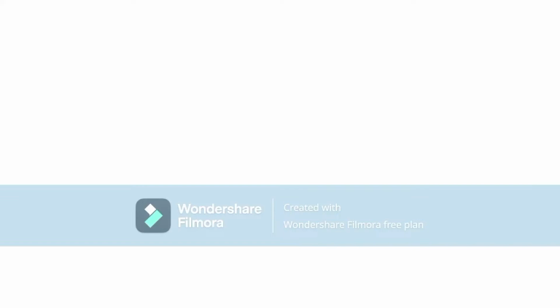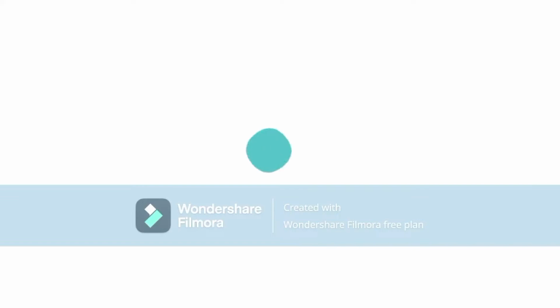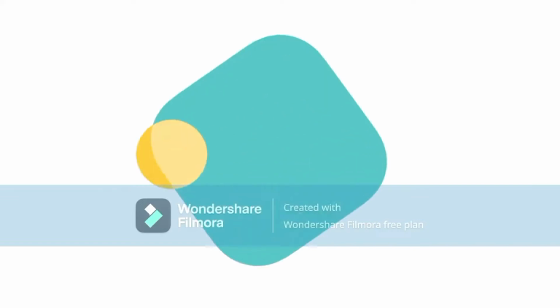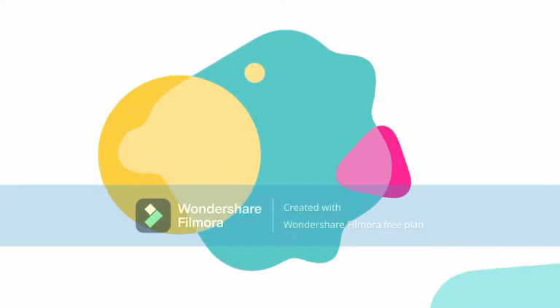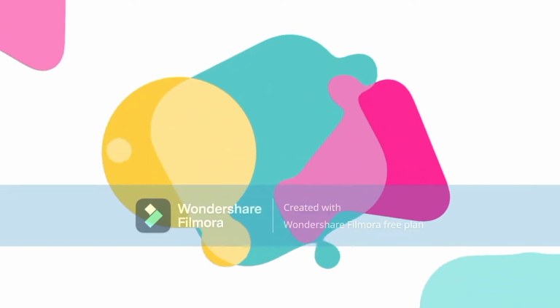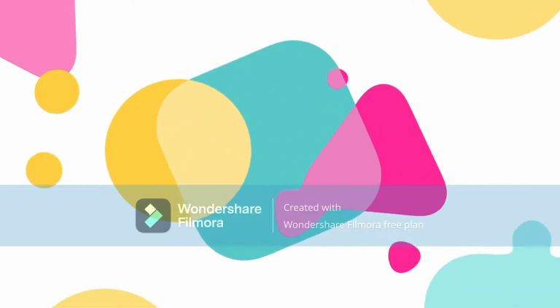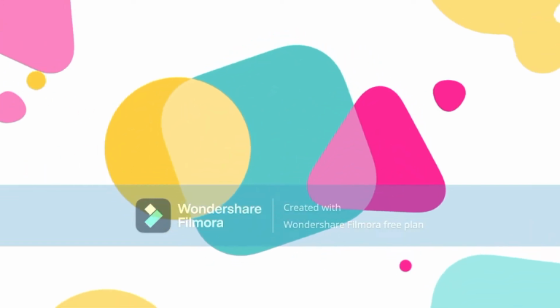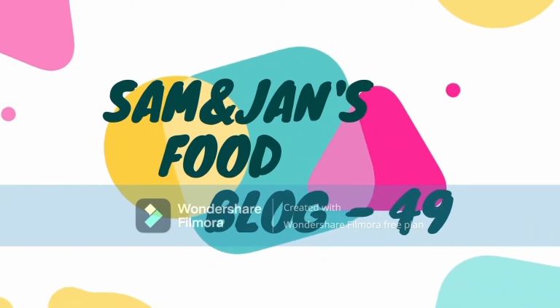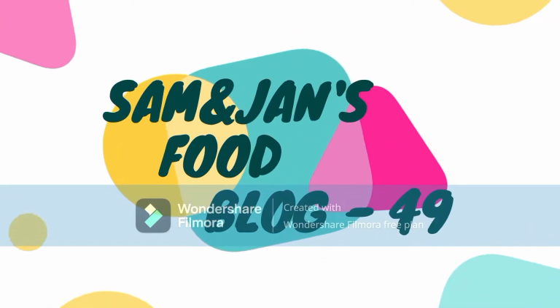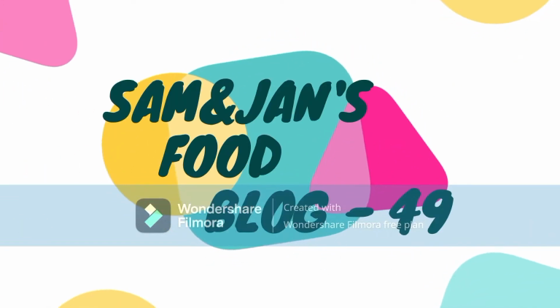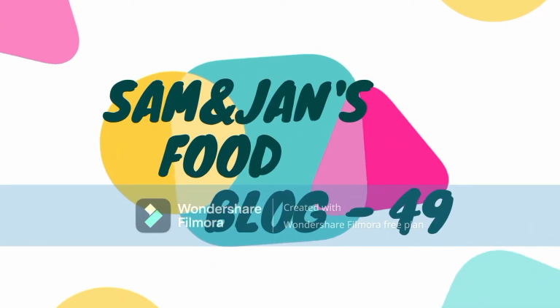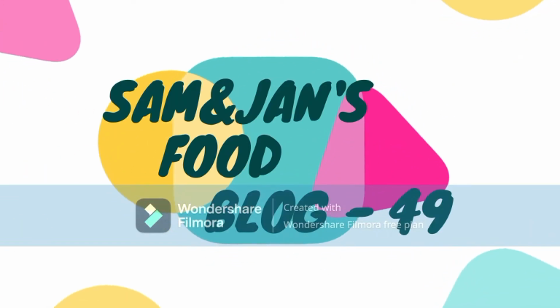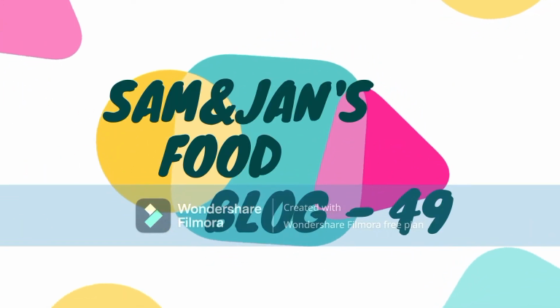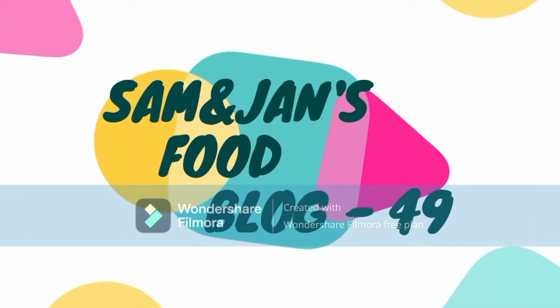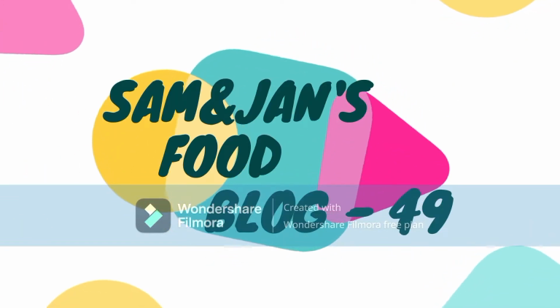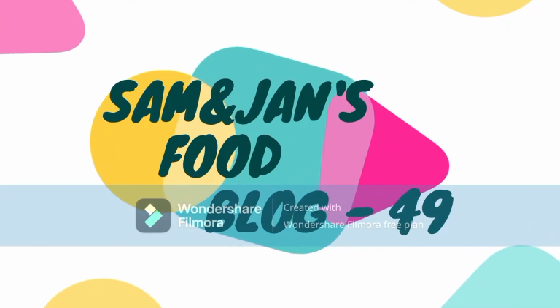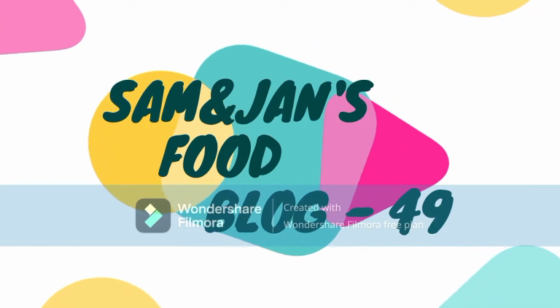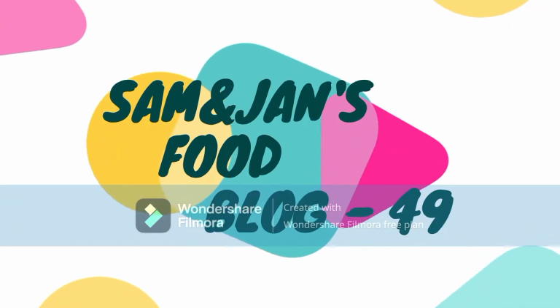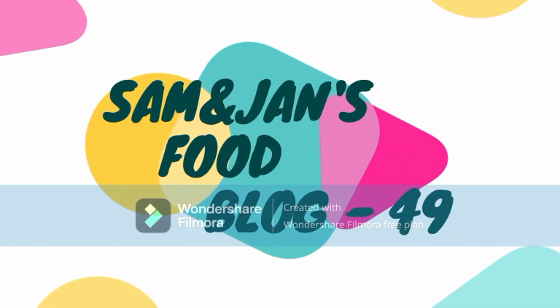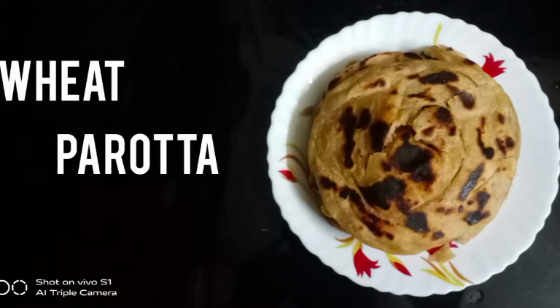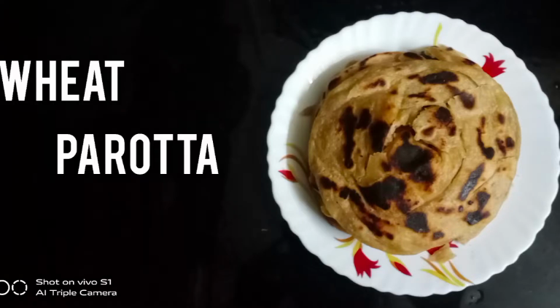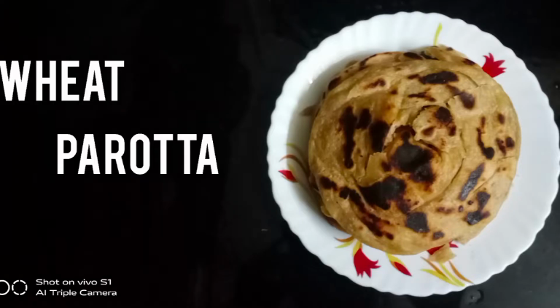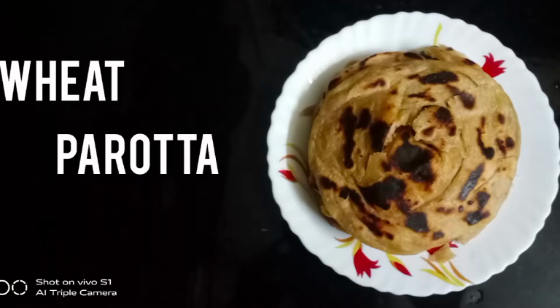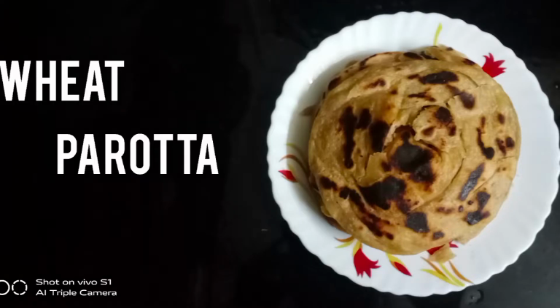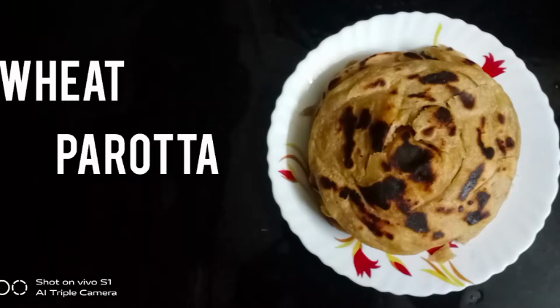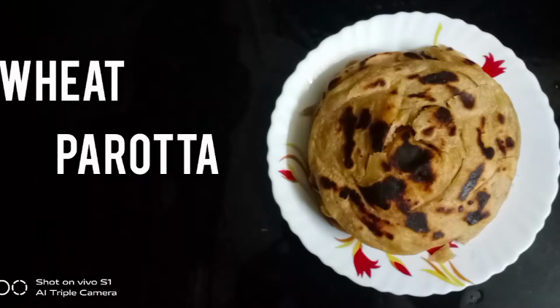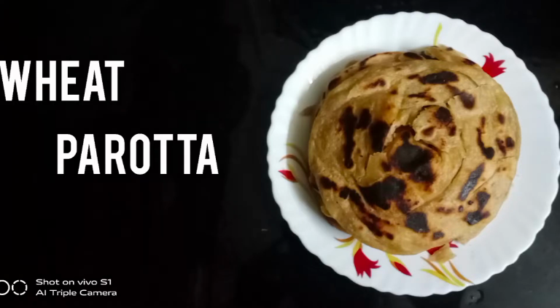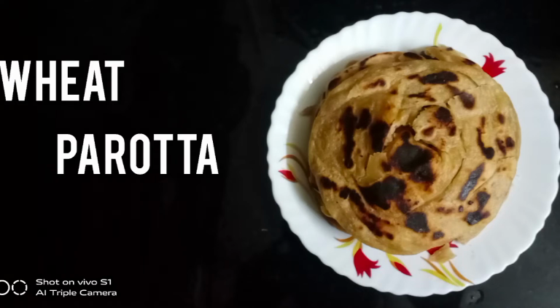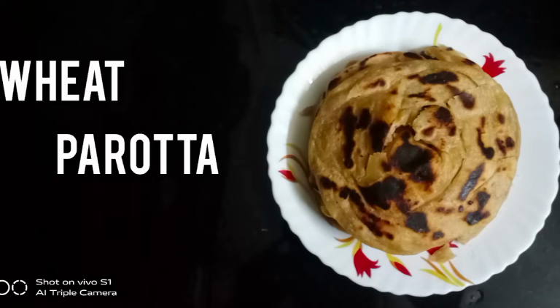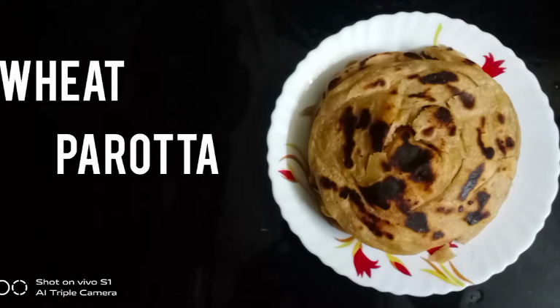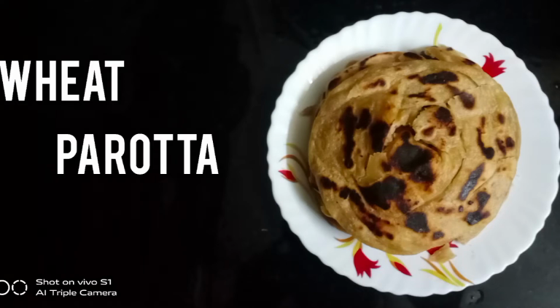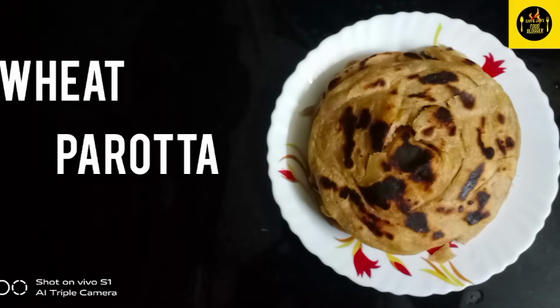Hi guys! Welcome to Sam & Jan's Food Blog. Today's recipe is Wheat Barota. Let's see what we're going to do.